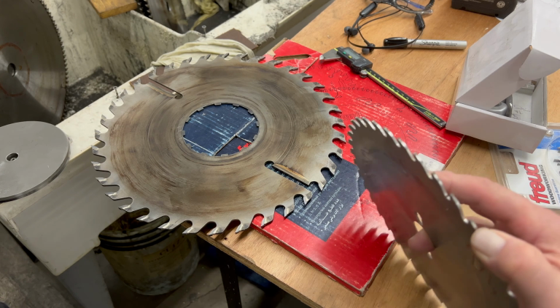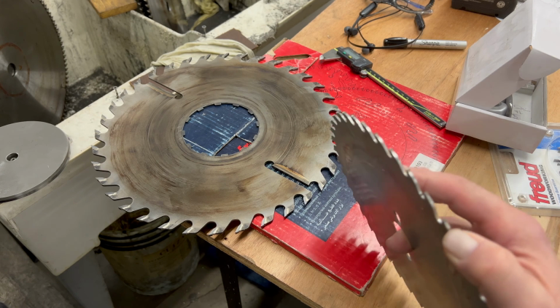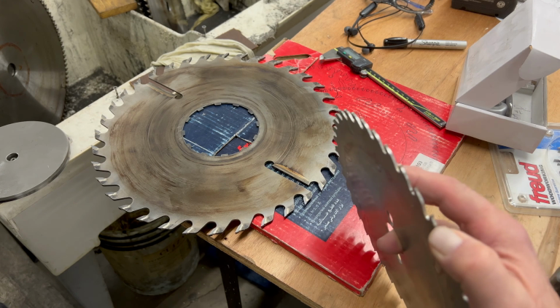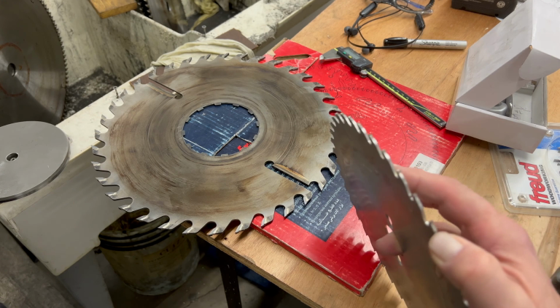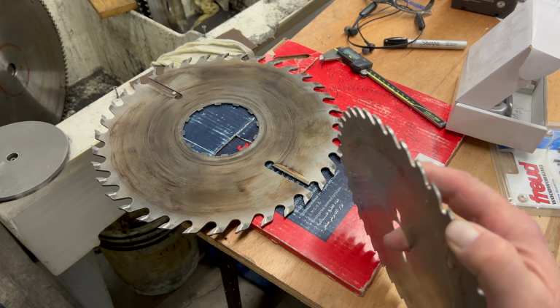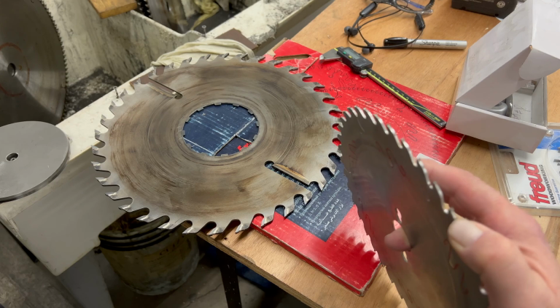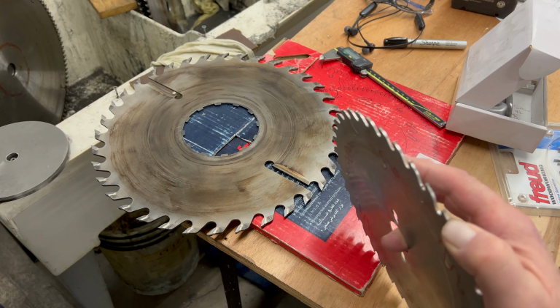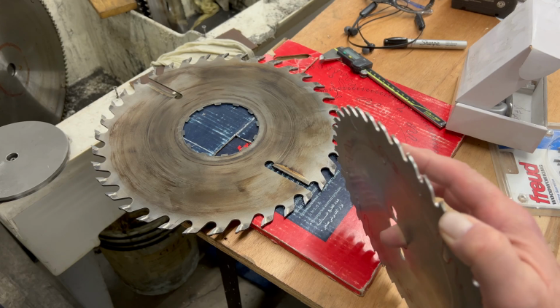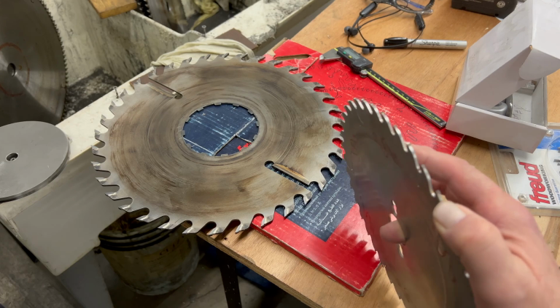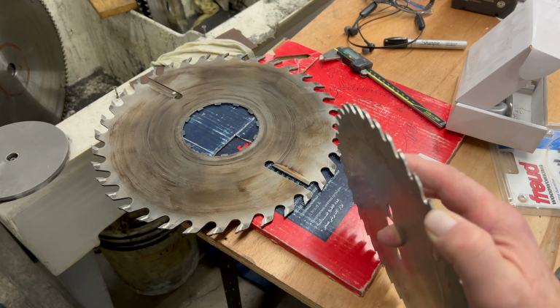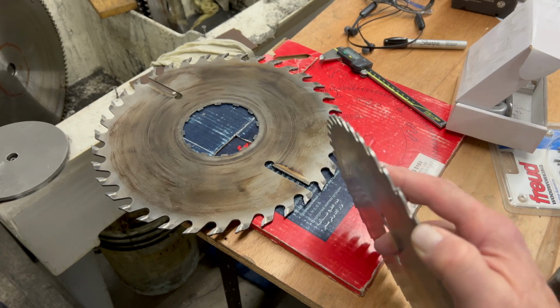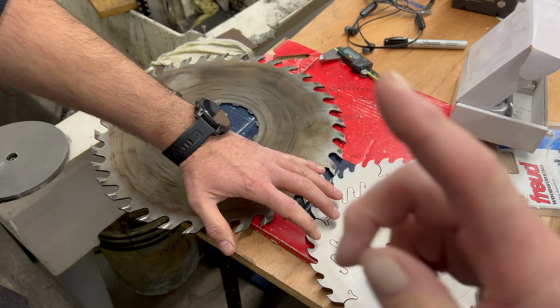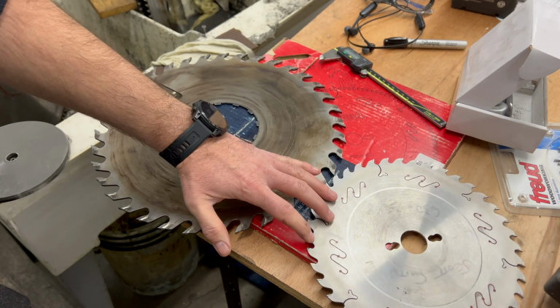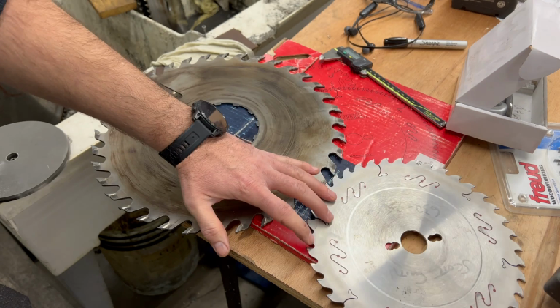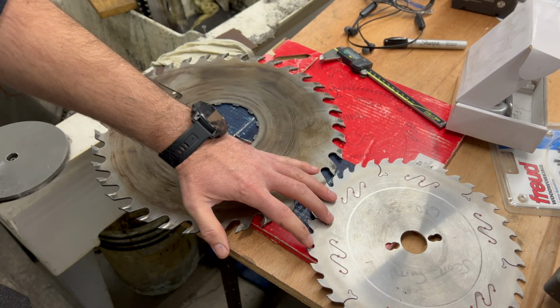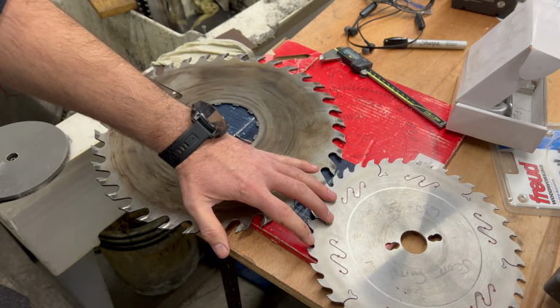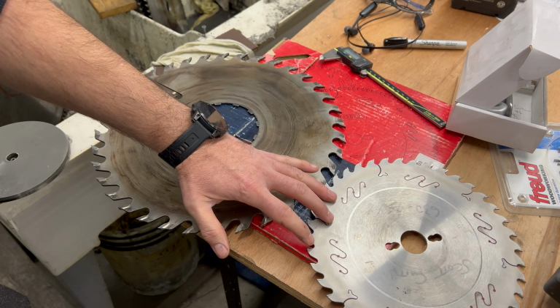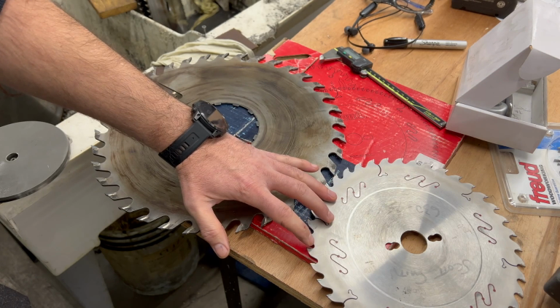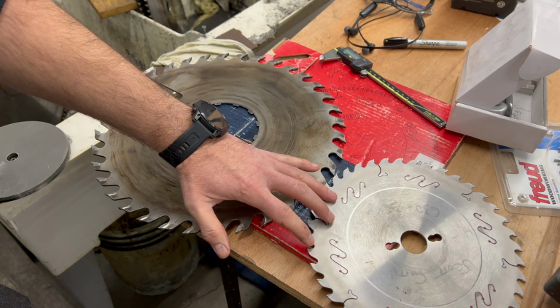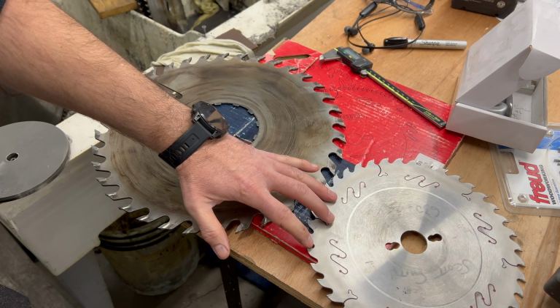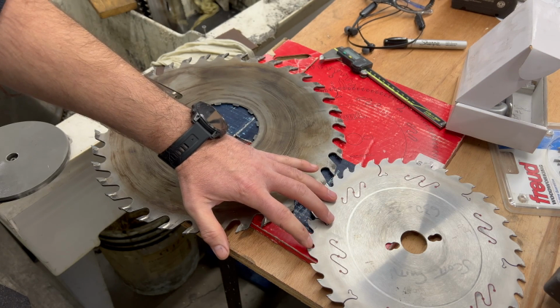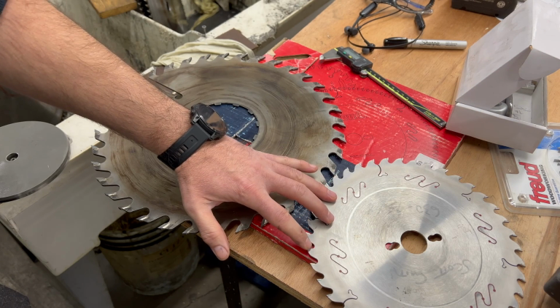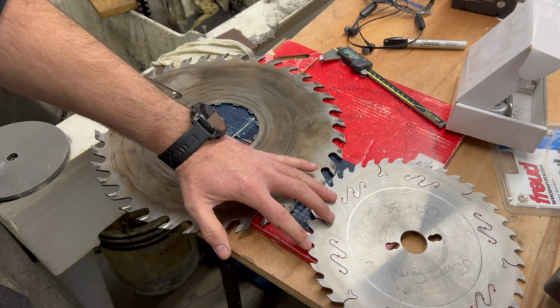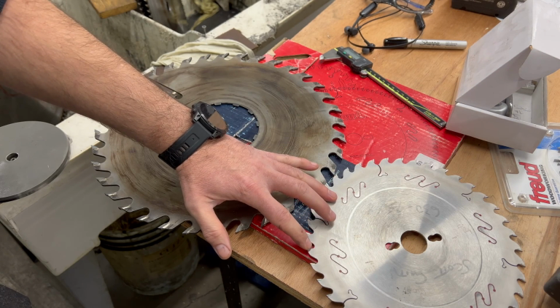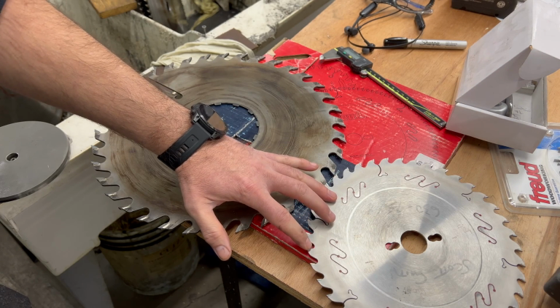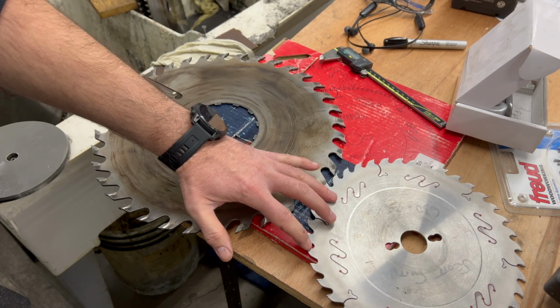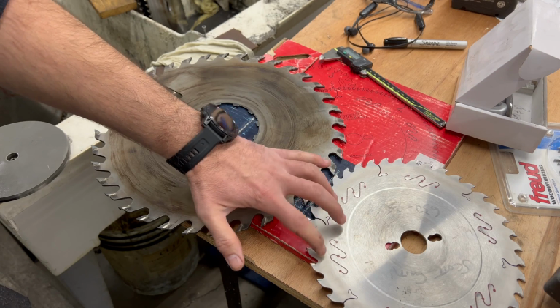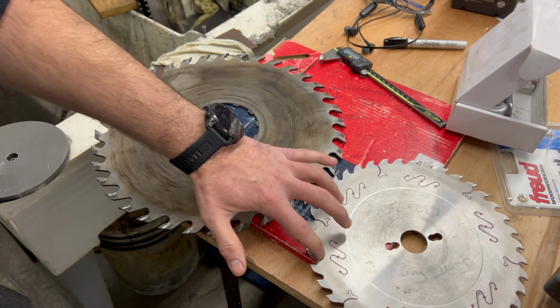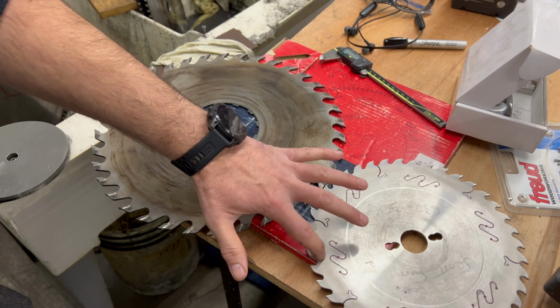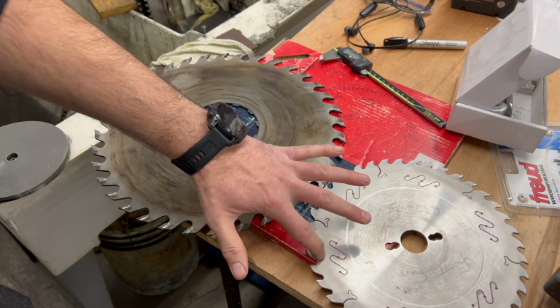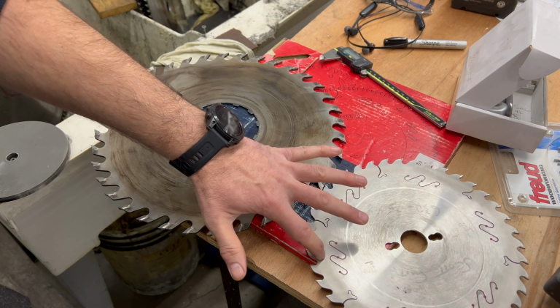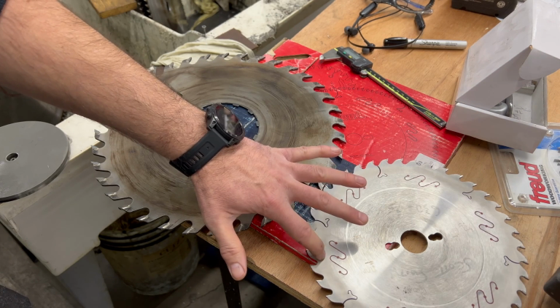And what is kerf? The kerf is the distance between the side of the tooth and the body of the saw.